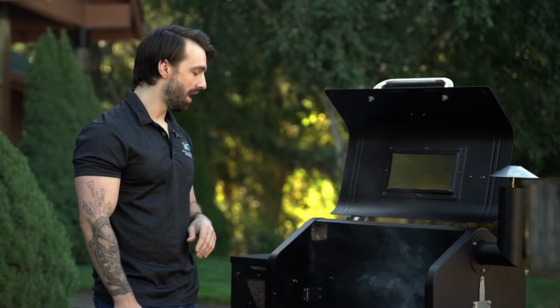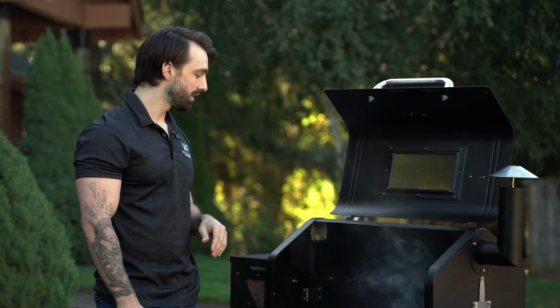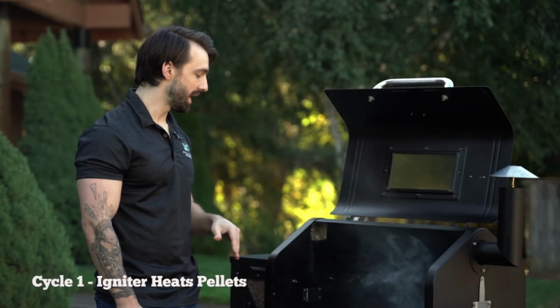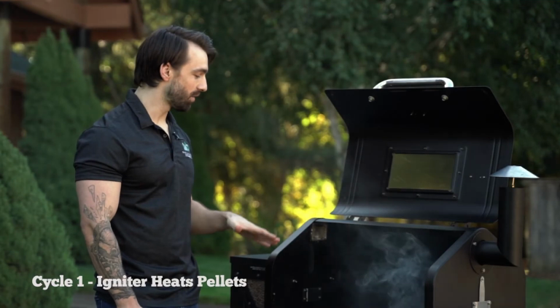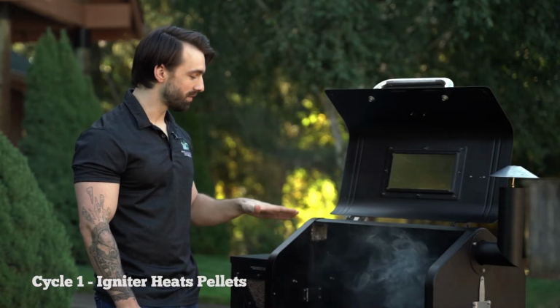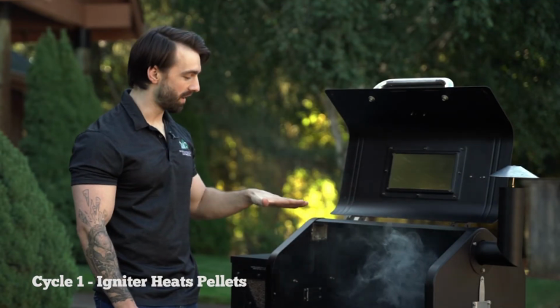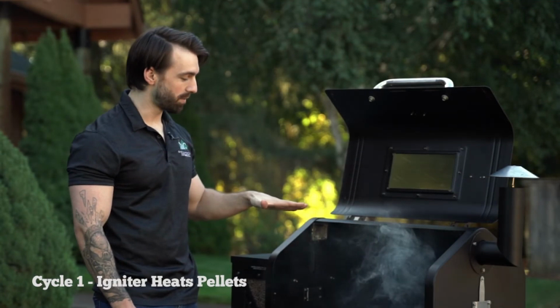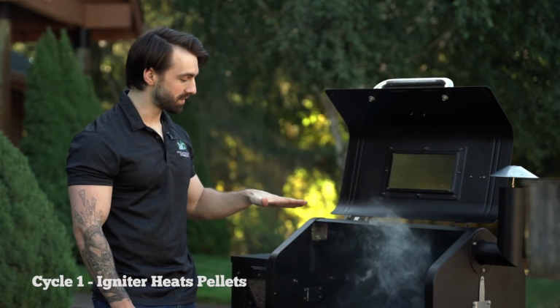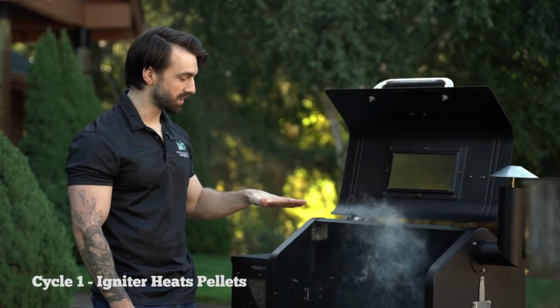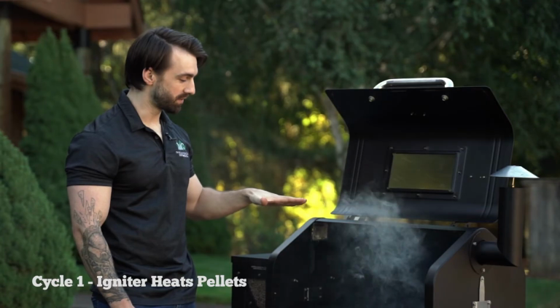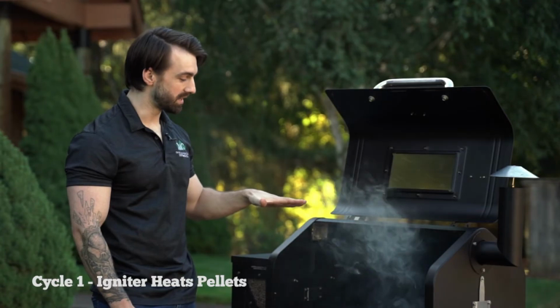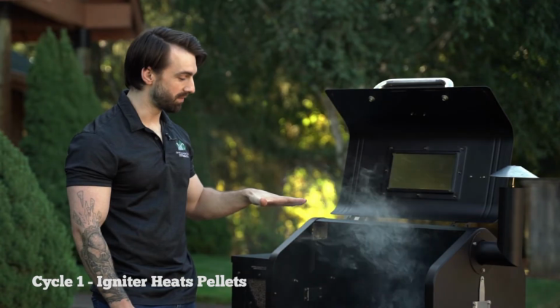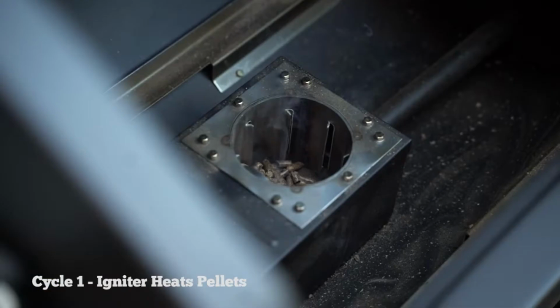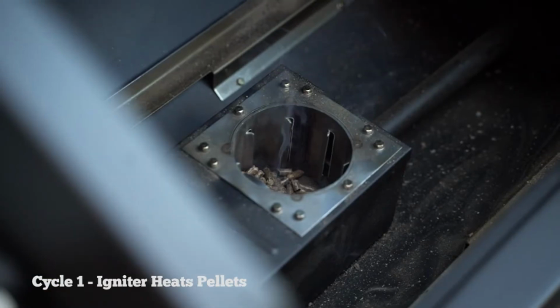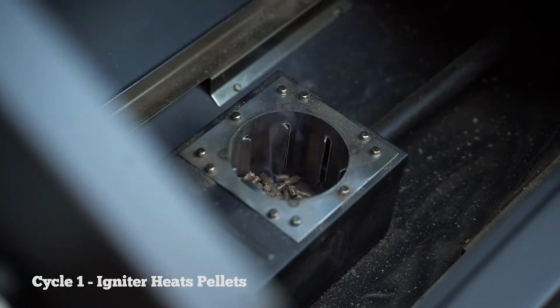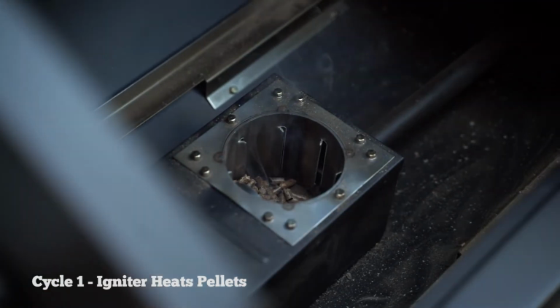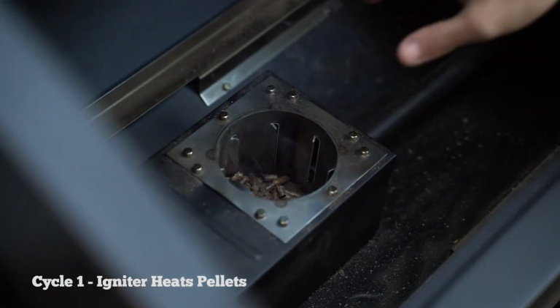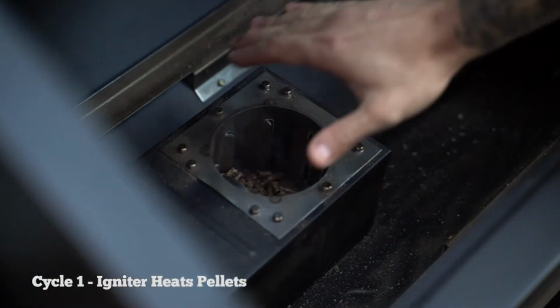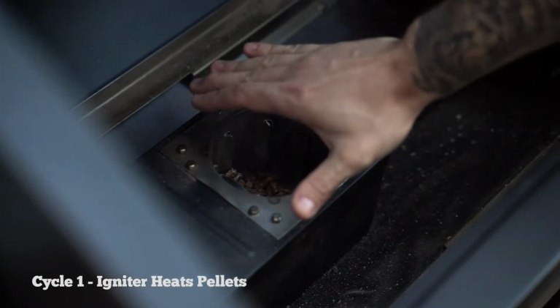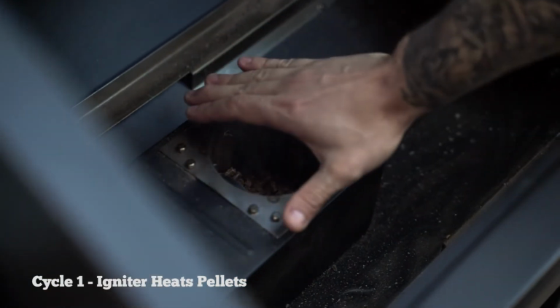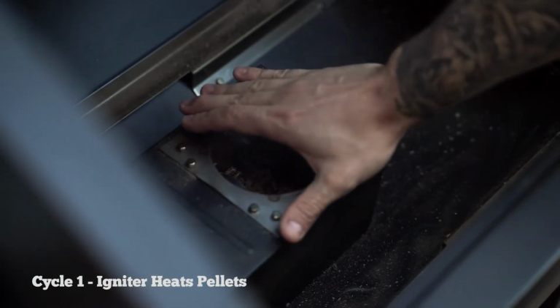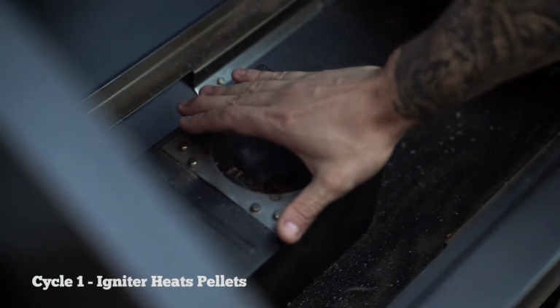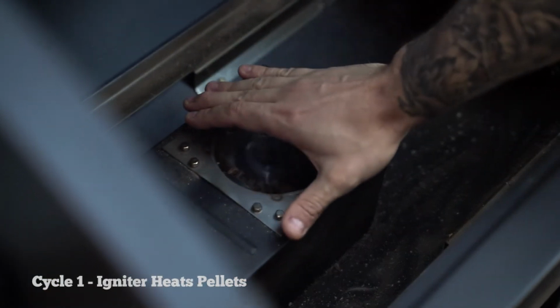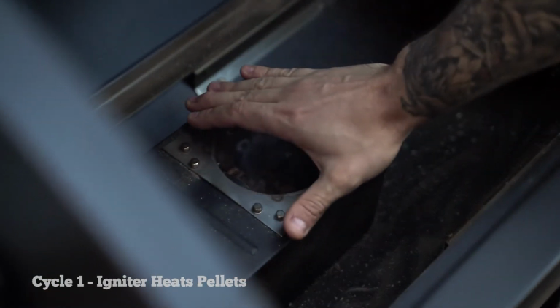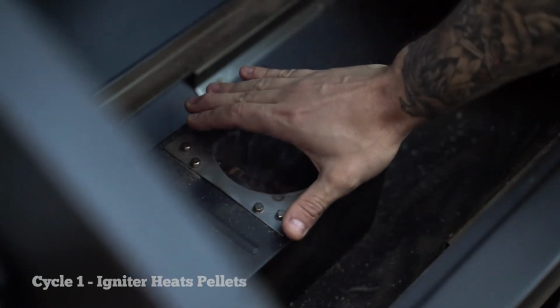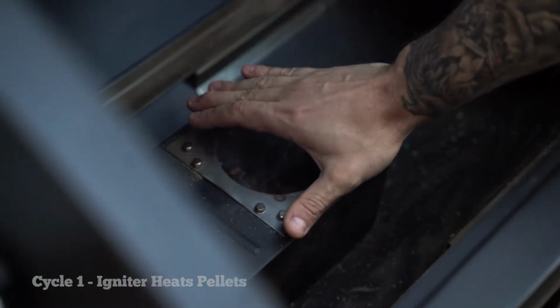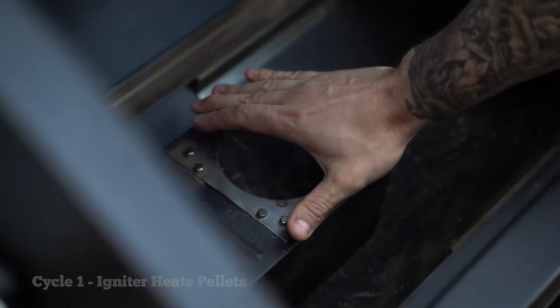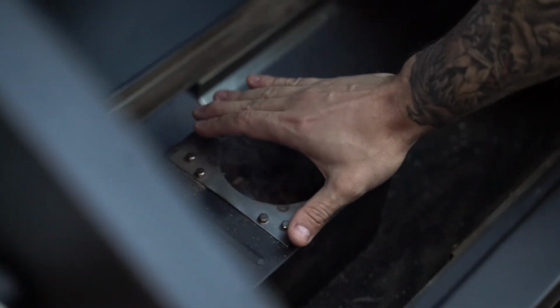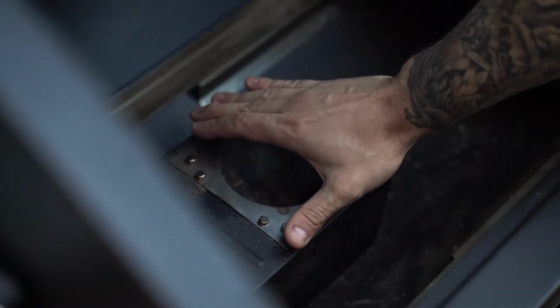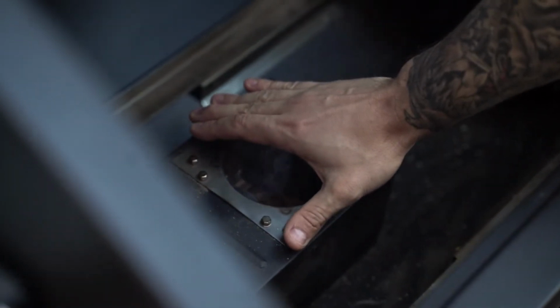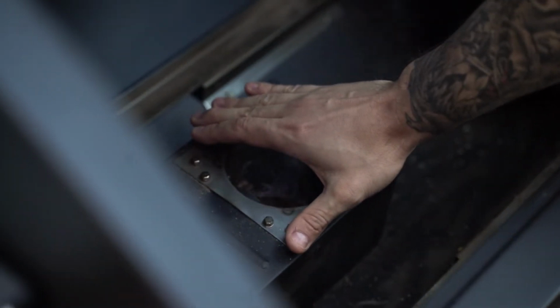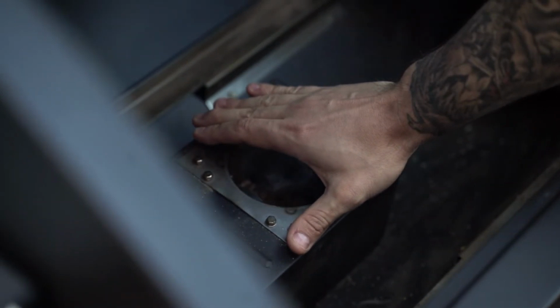Hover your hand over the fire pot to check for heat coming from that igniter. You're going to want to make sure that you do not touch the igniter as it is very hot.